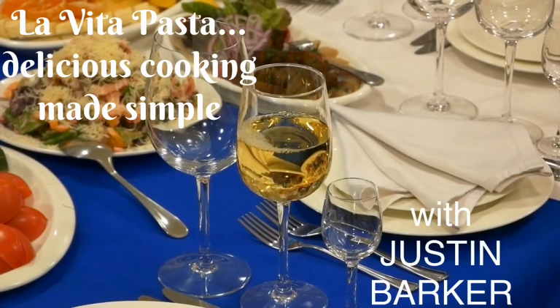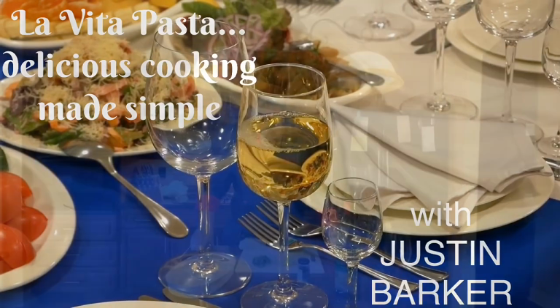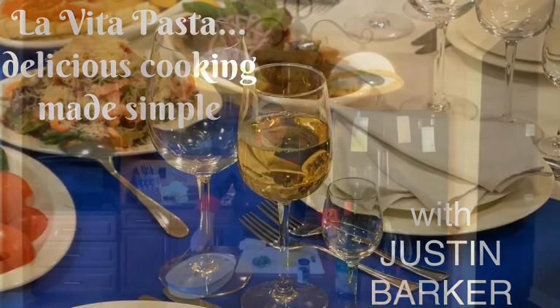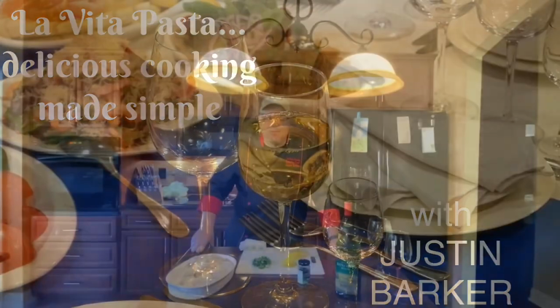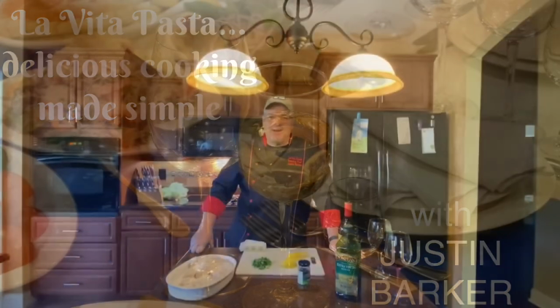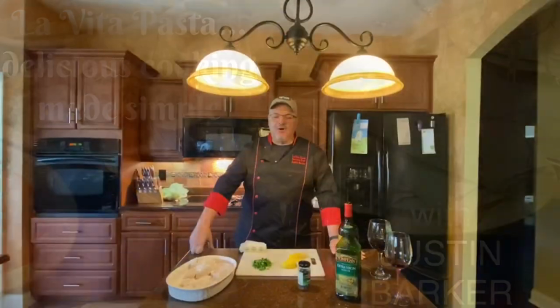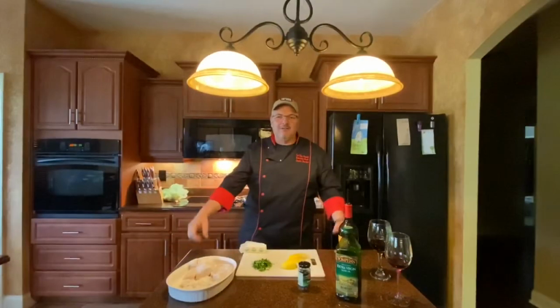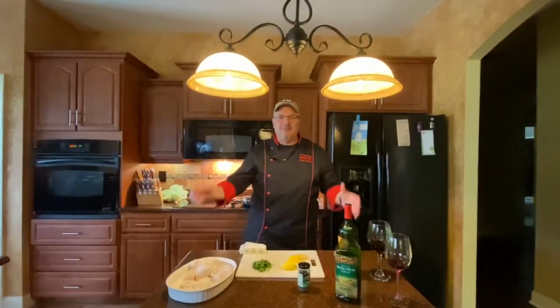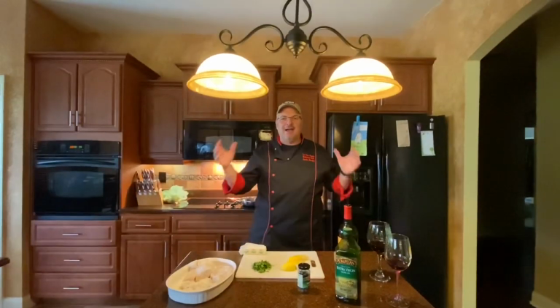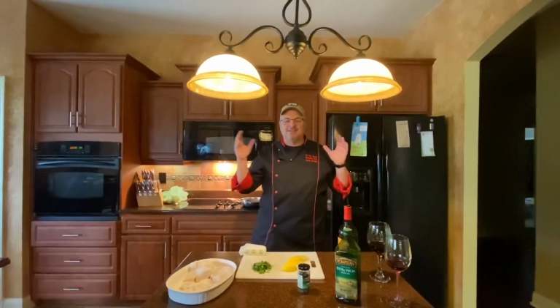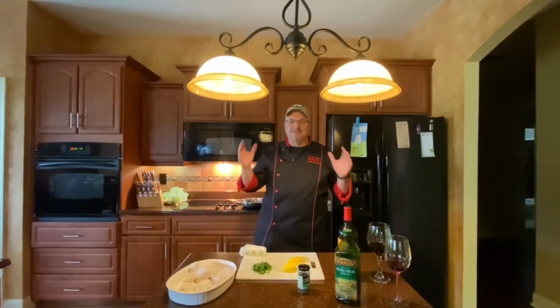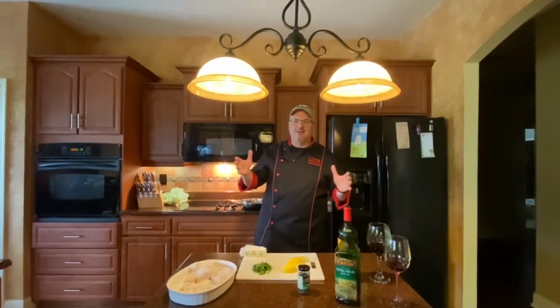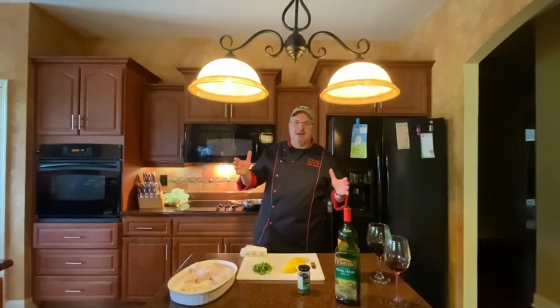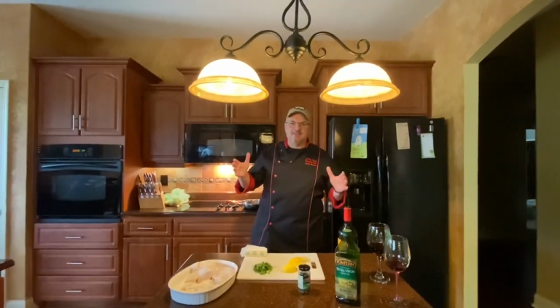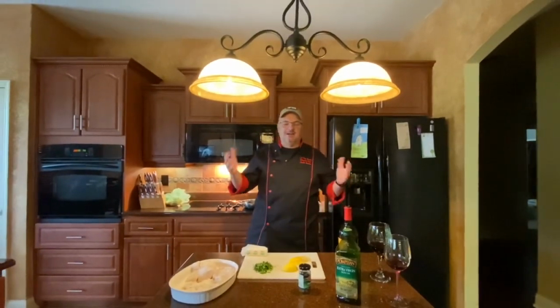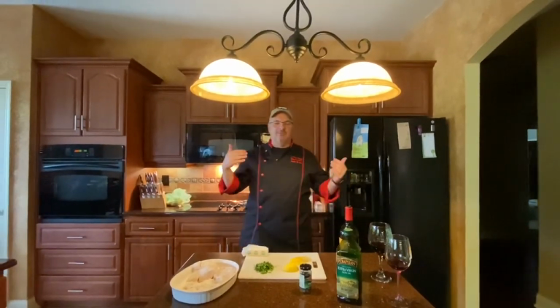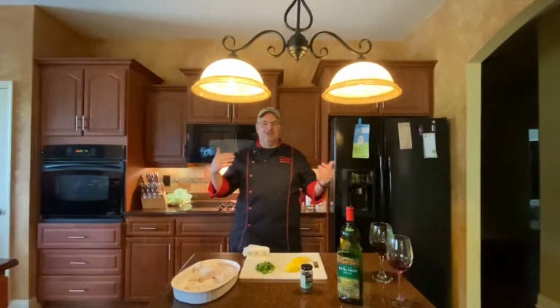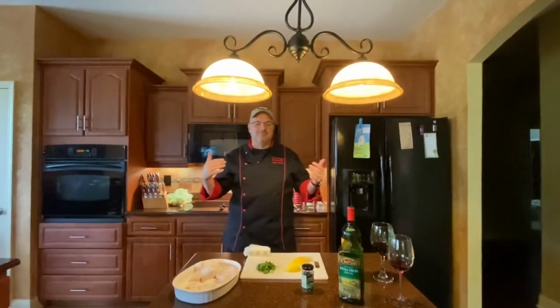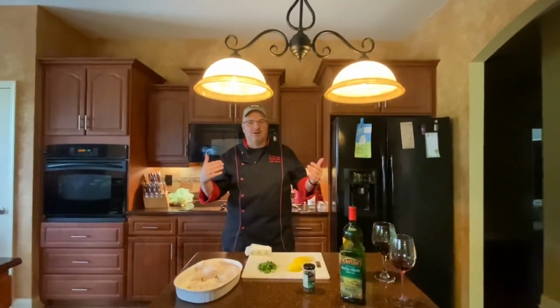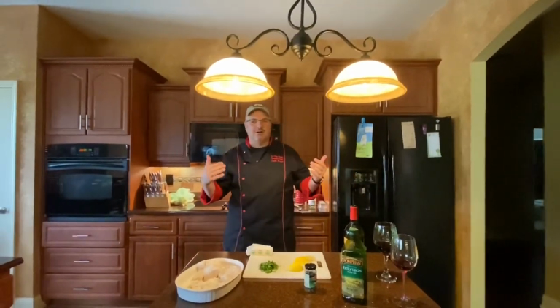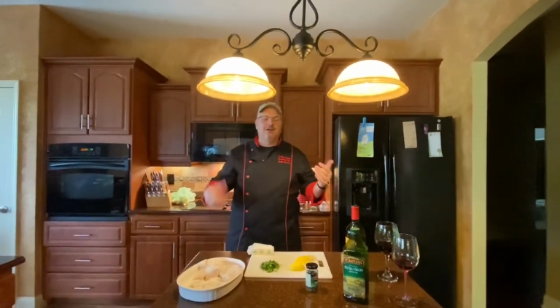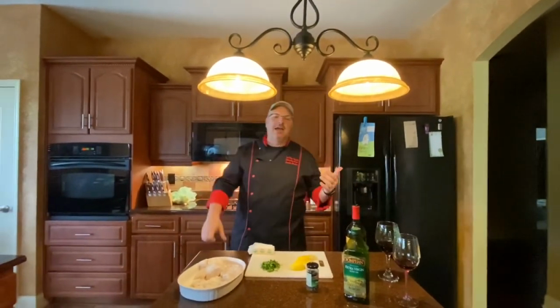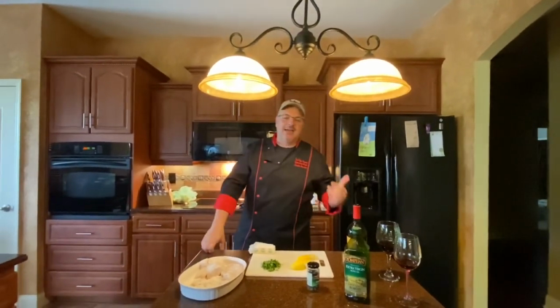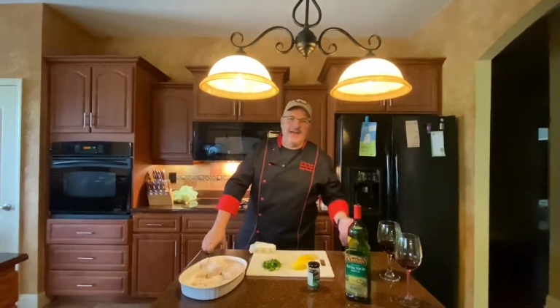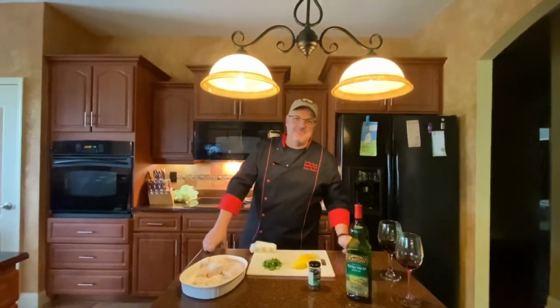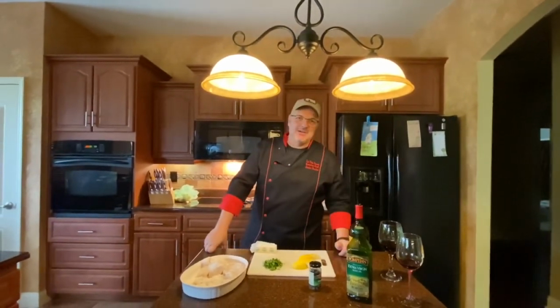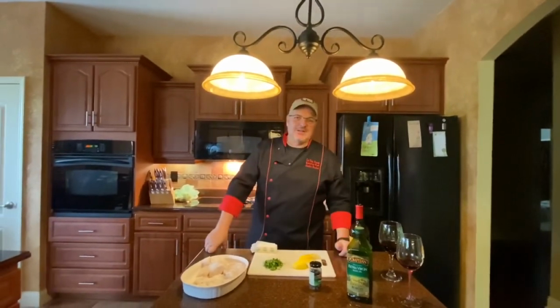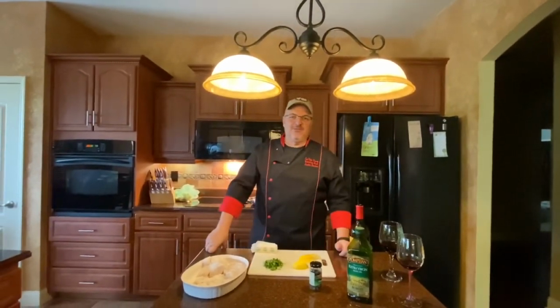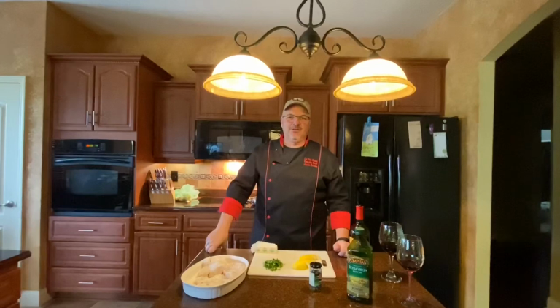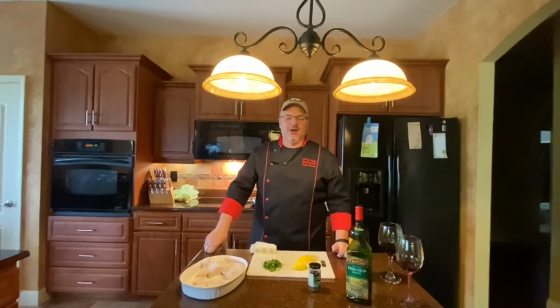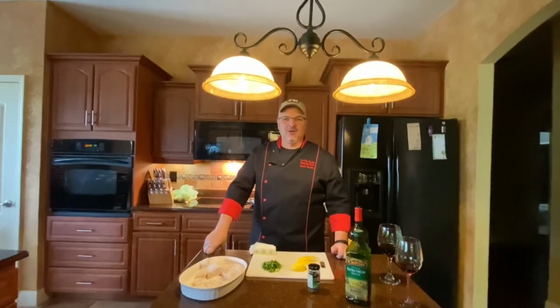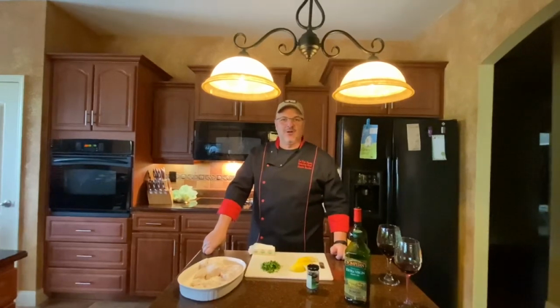Hey everybody, welcome back to La Vida Pasta. I'm Justin Barker, aka BigChef51, your host.